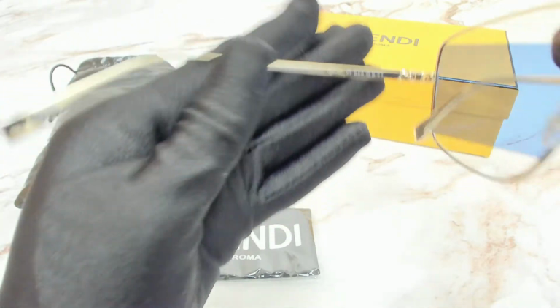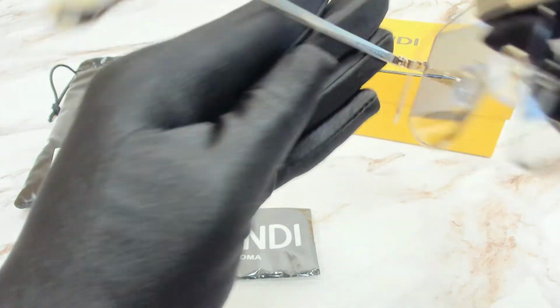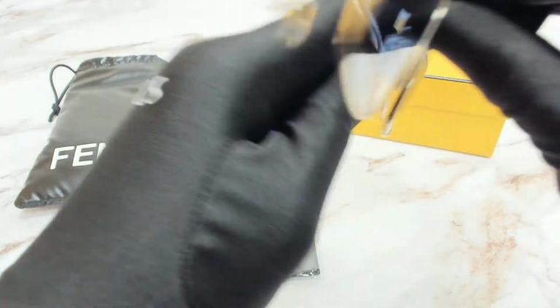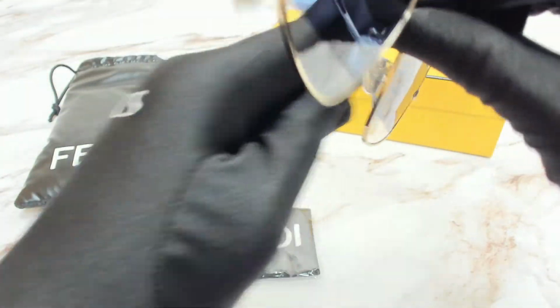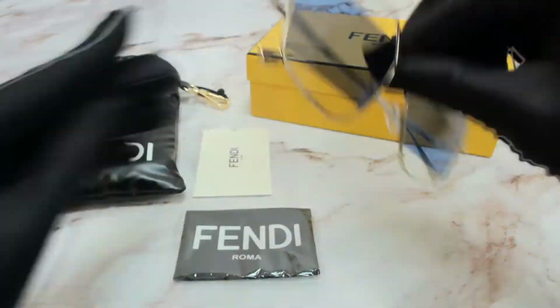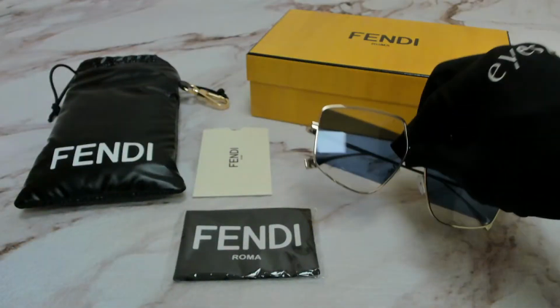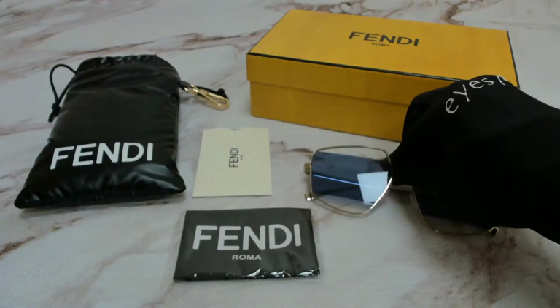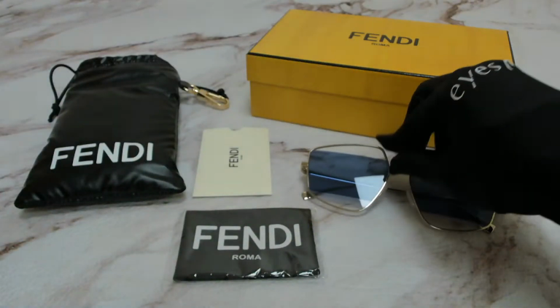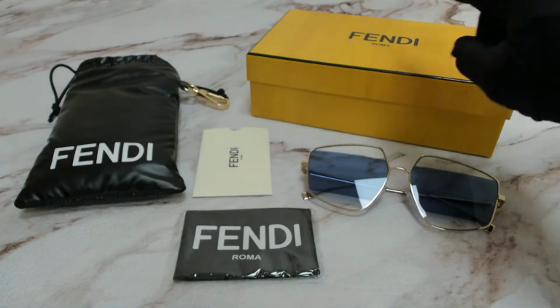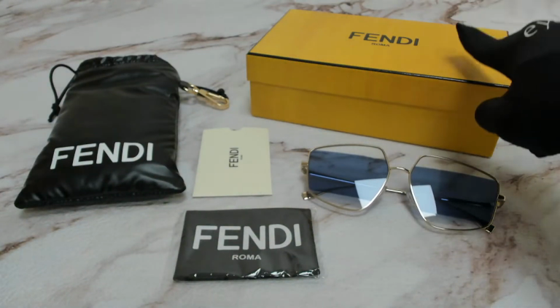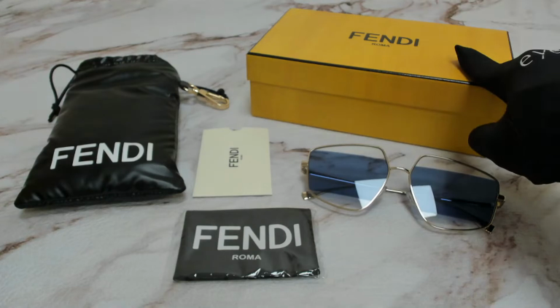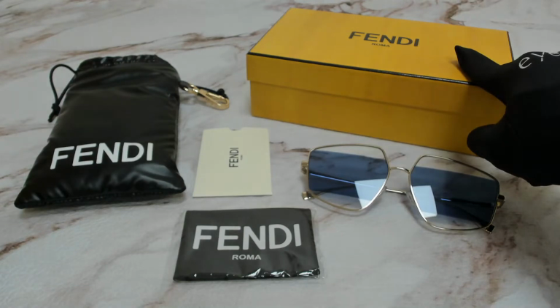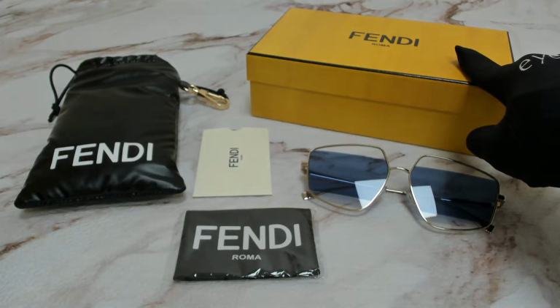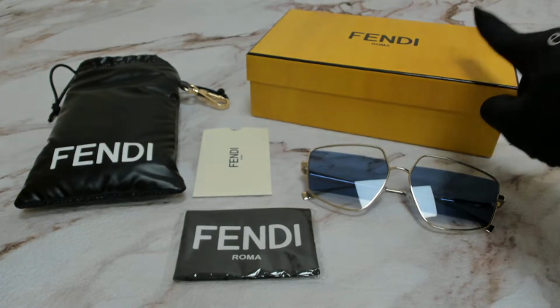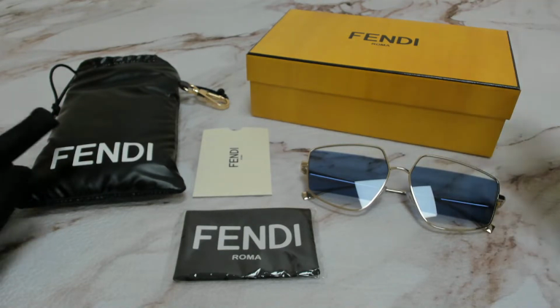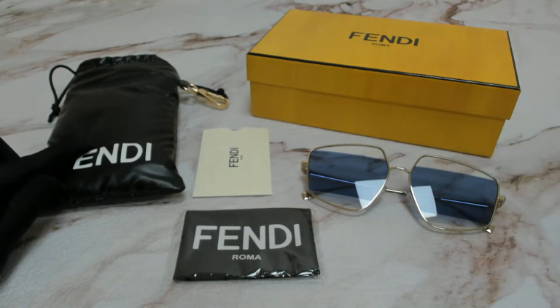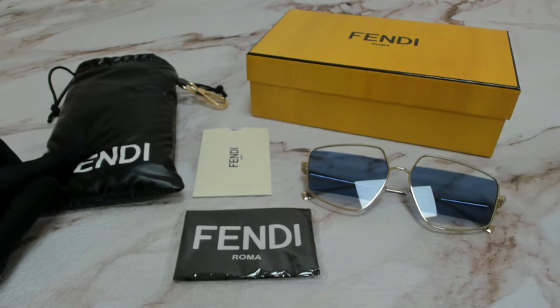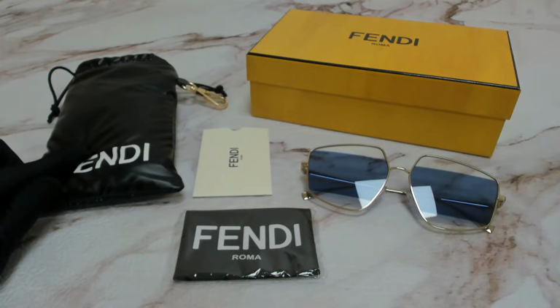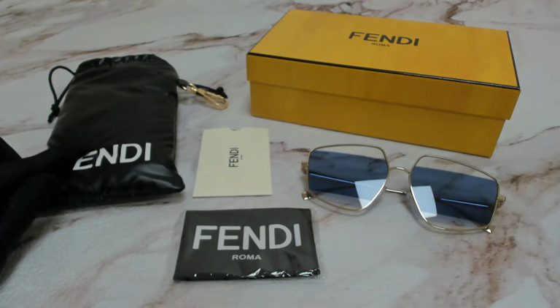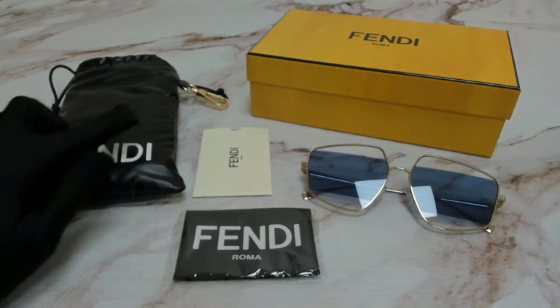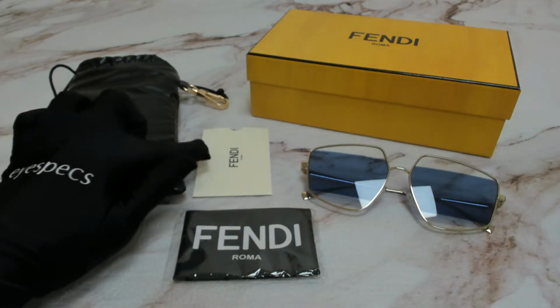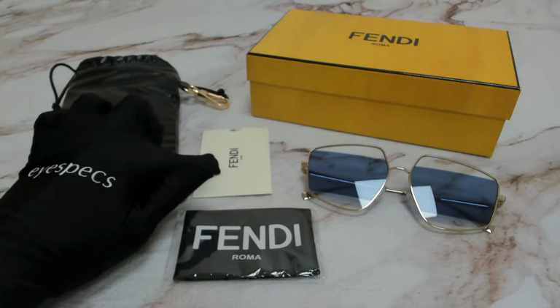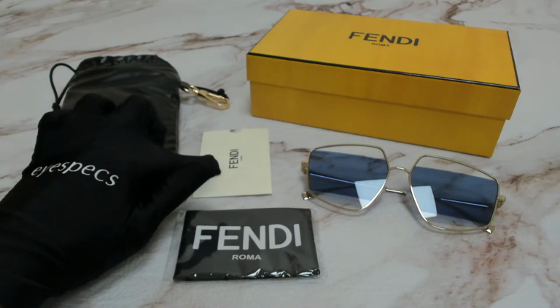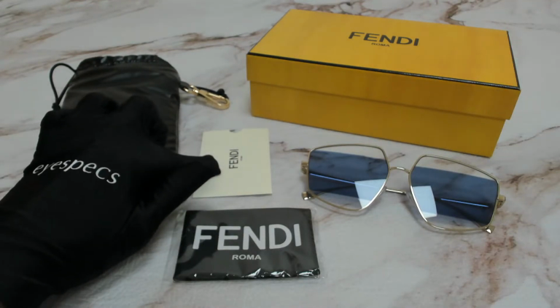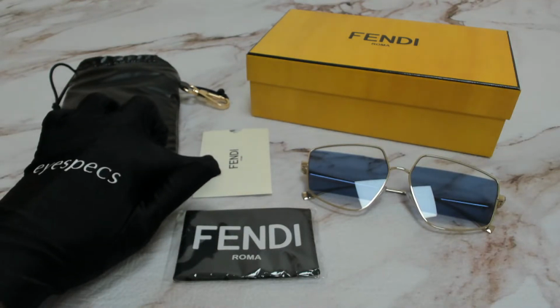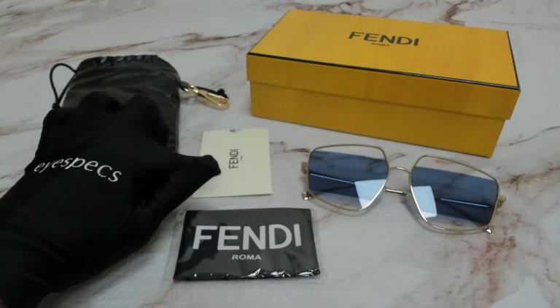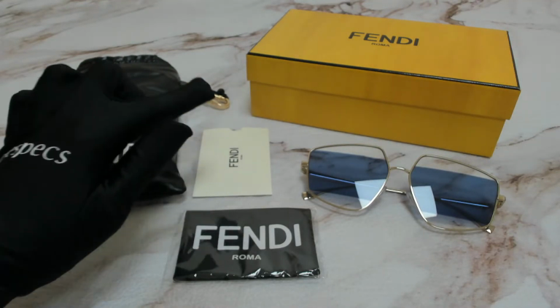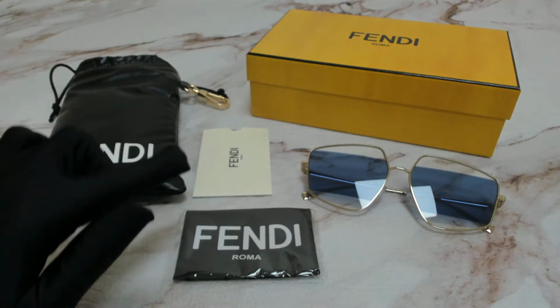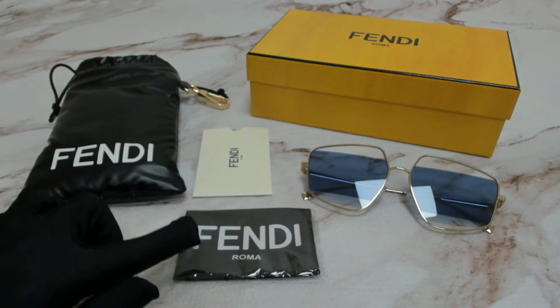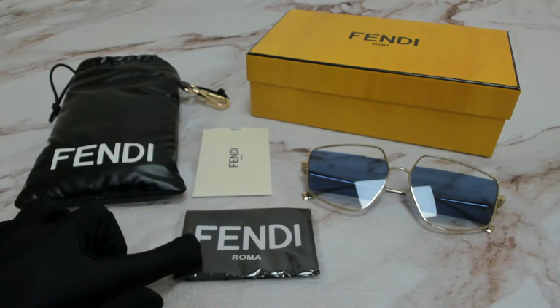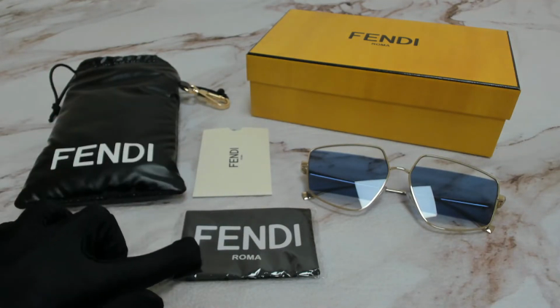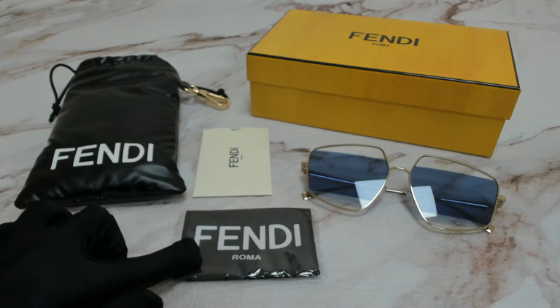The glasses come with a box, a dust bag, a card of authenticity, and a cleaning cloth.